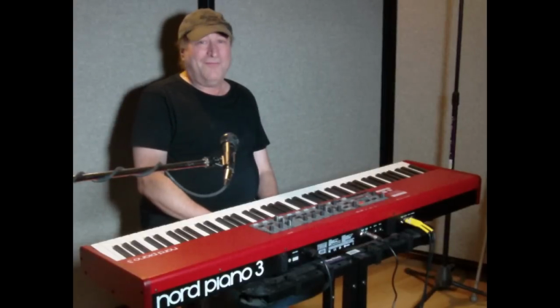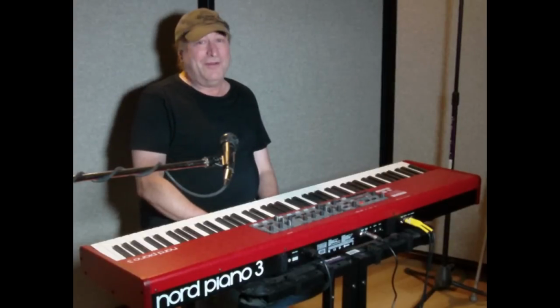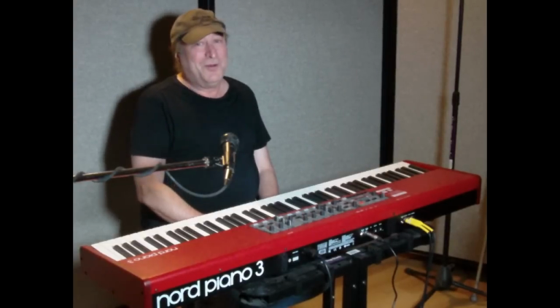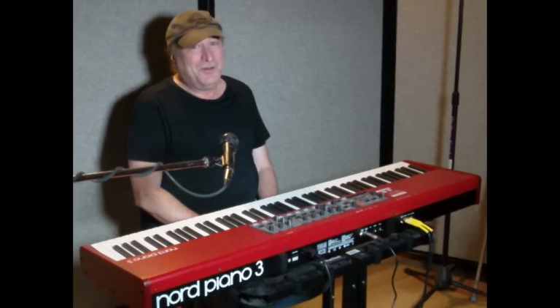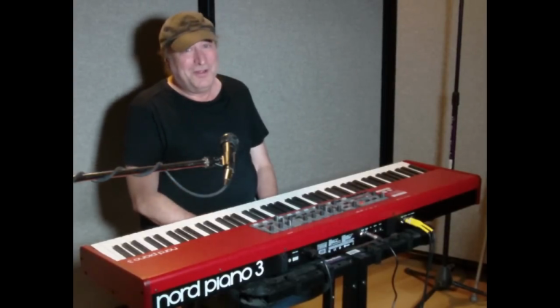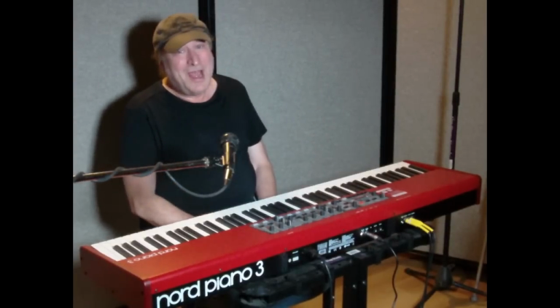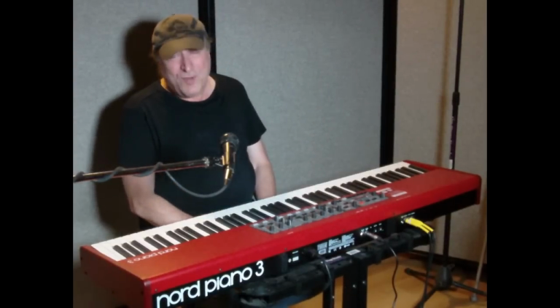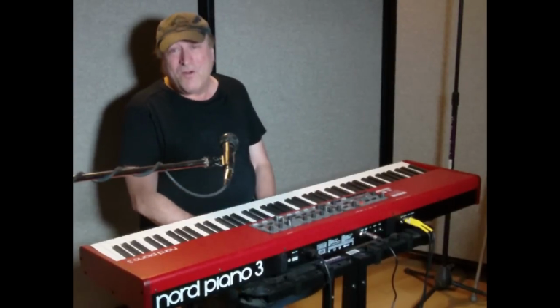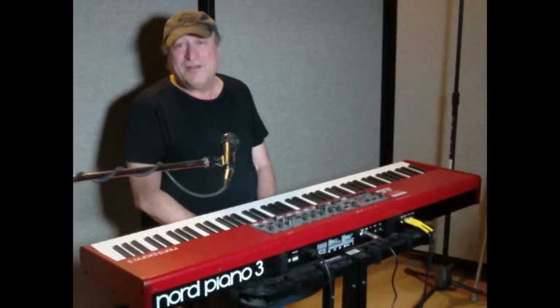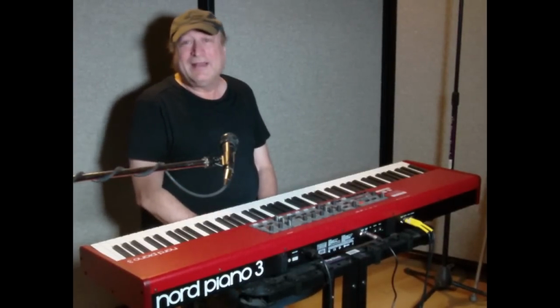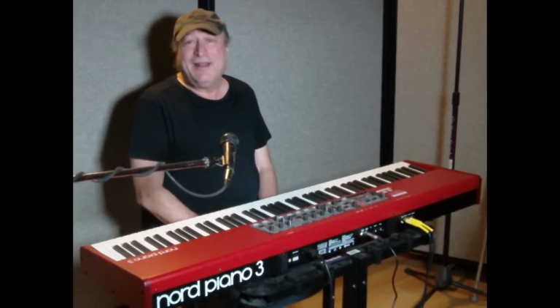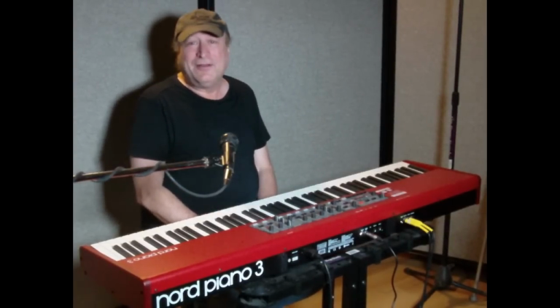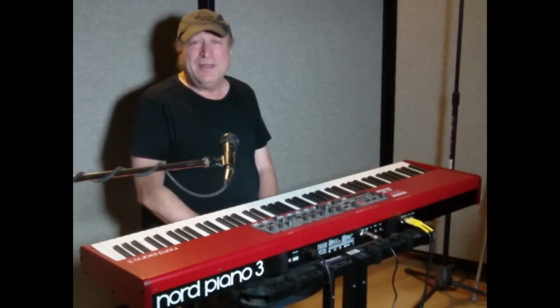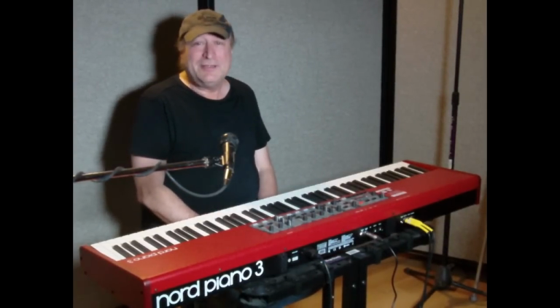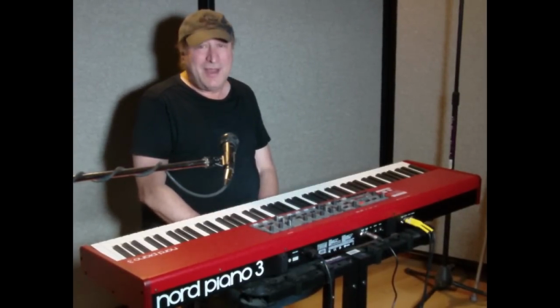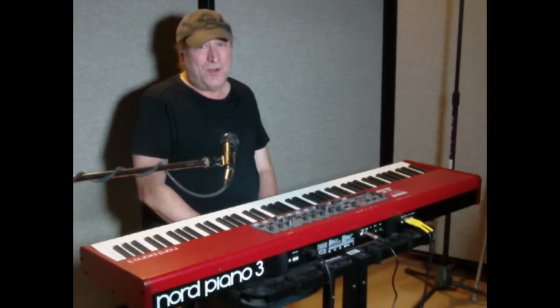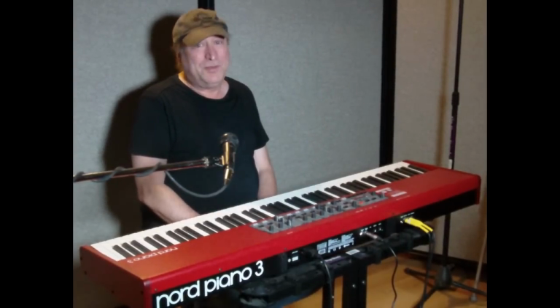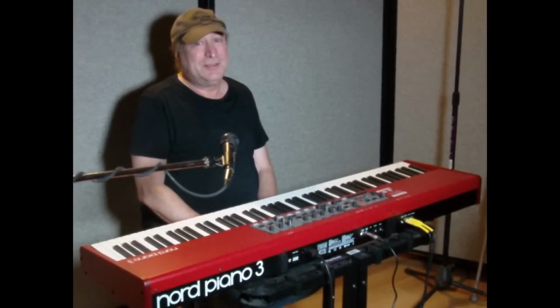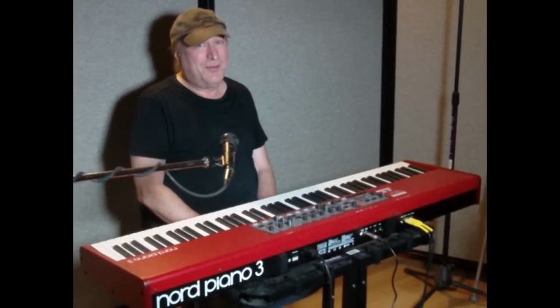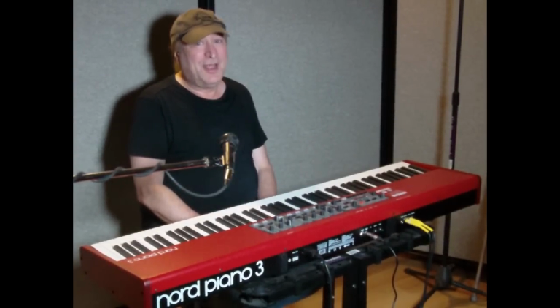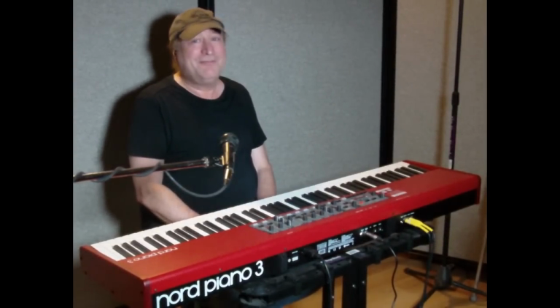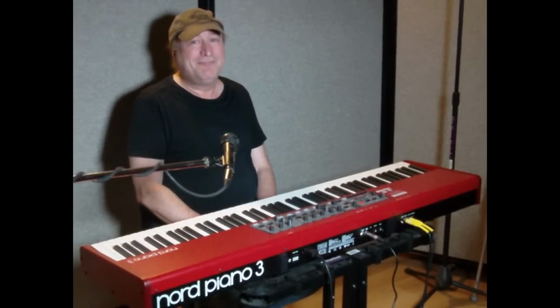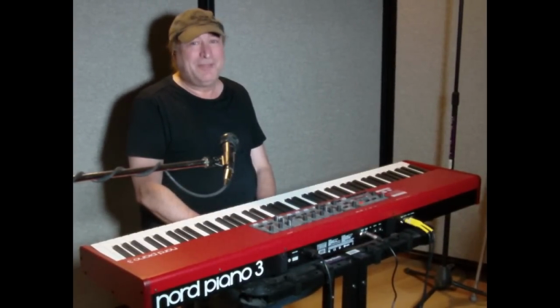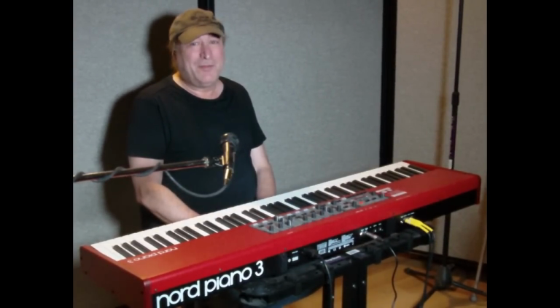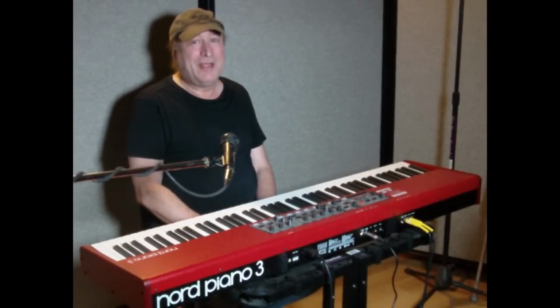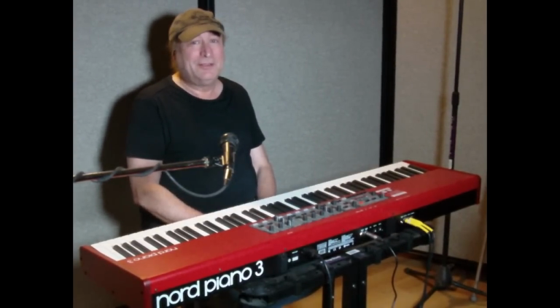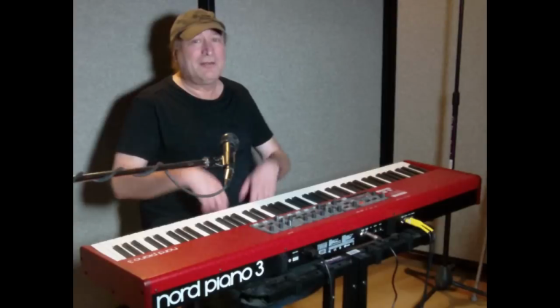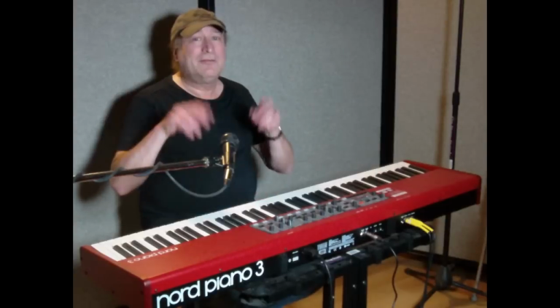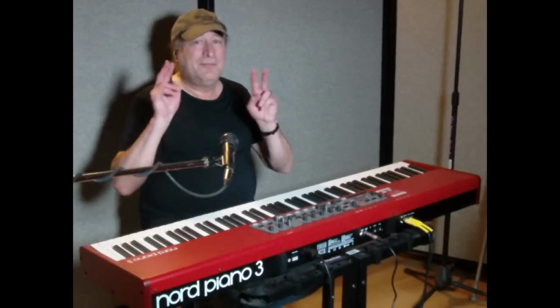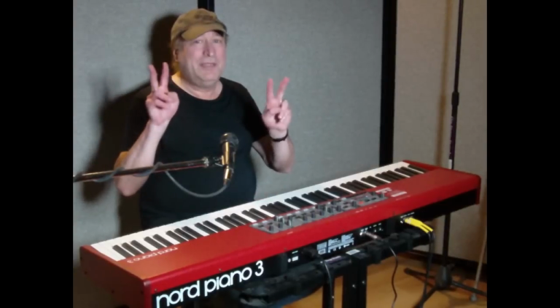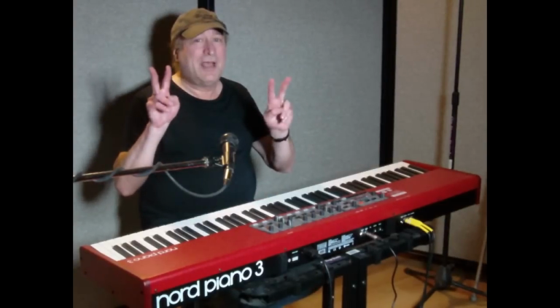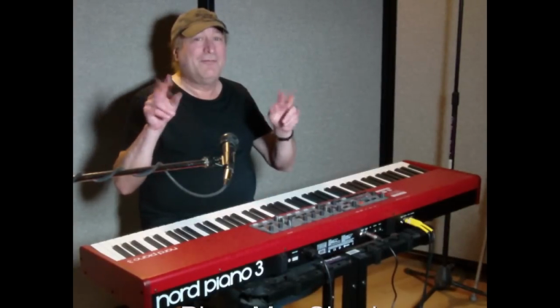Very cool, huh? More on that later. In the meantime, hope this has helped you out. Piano Man Chuck, peace out.